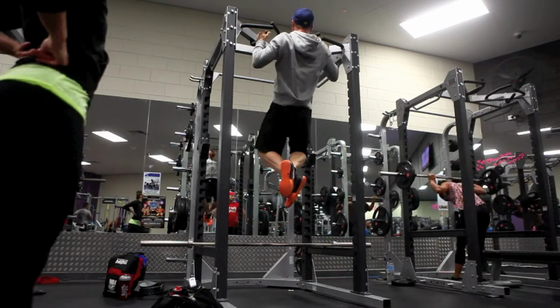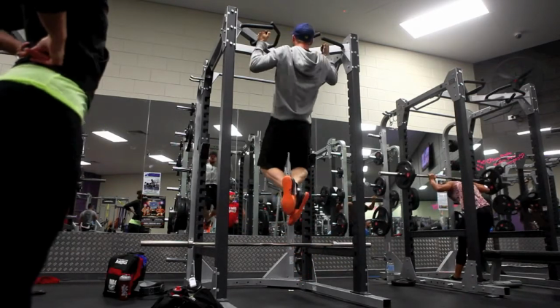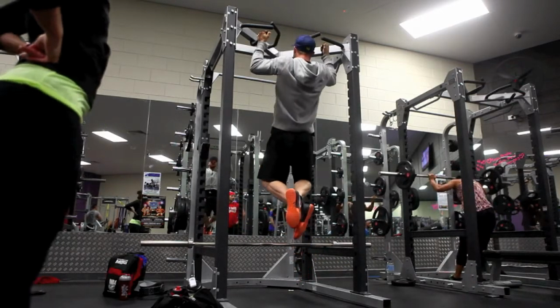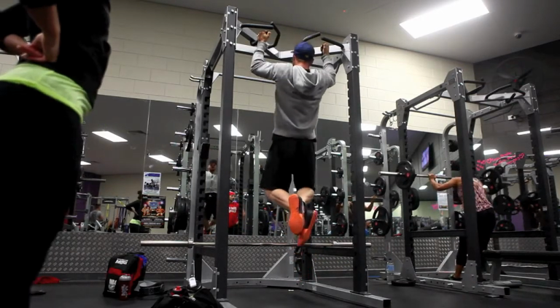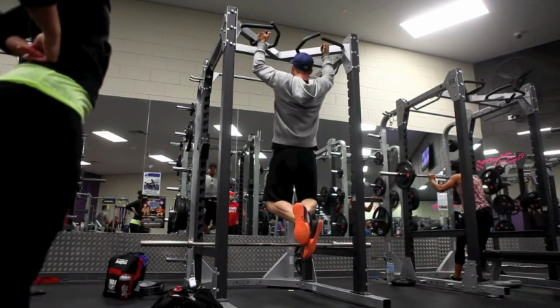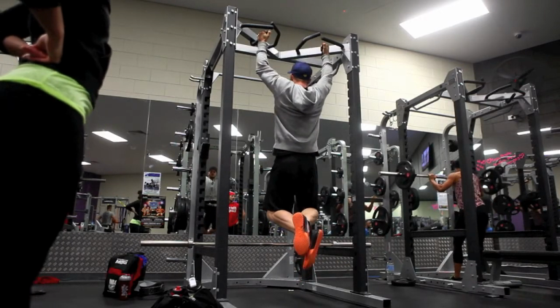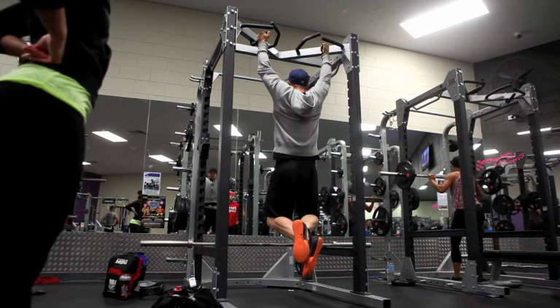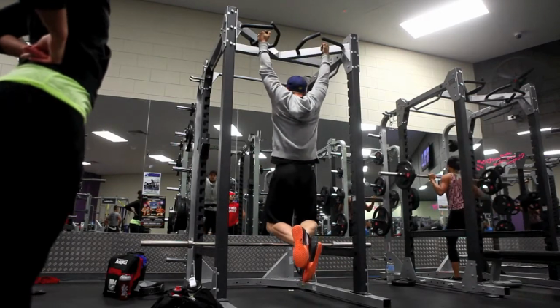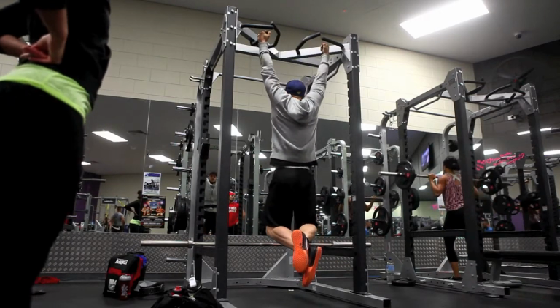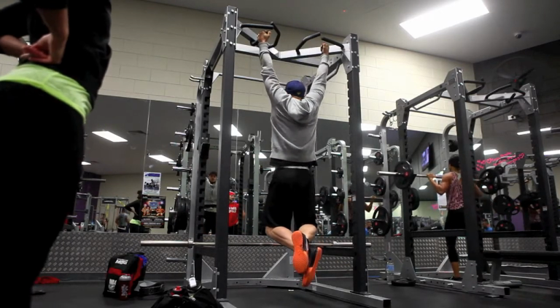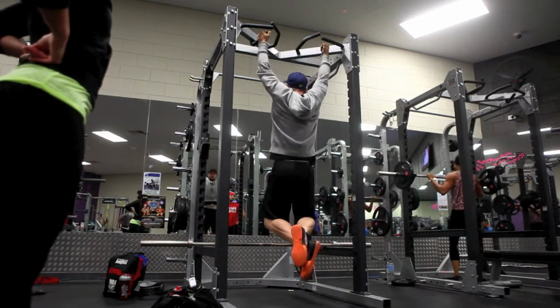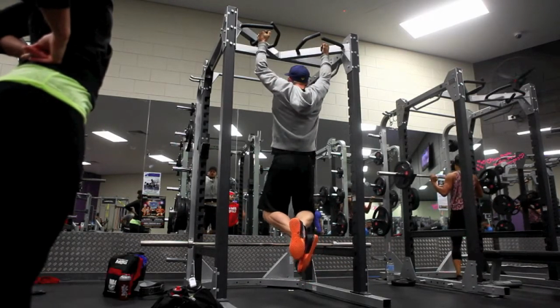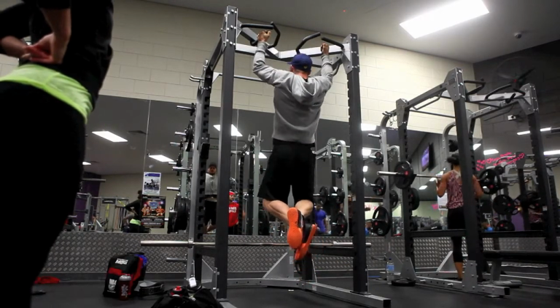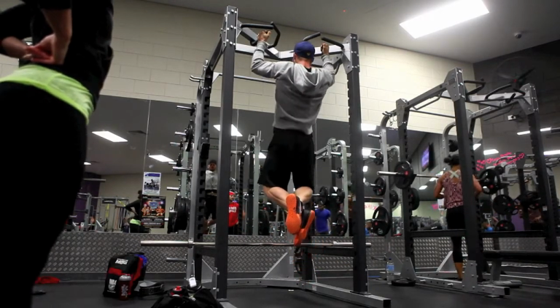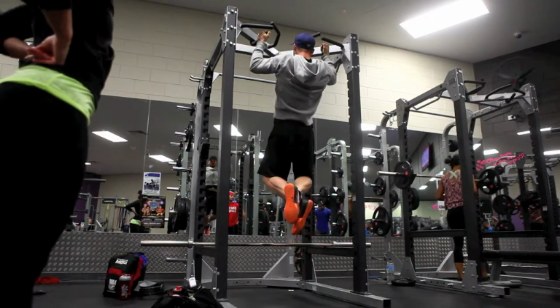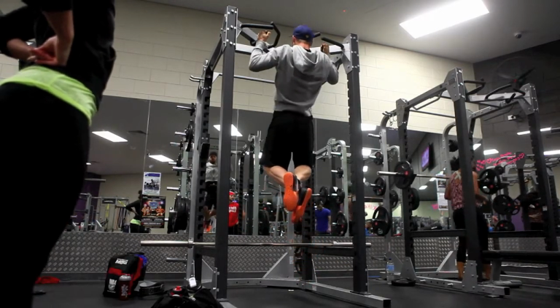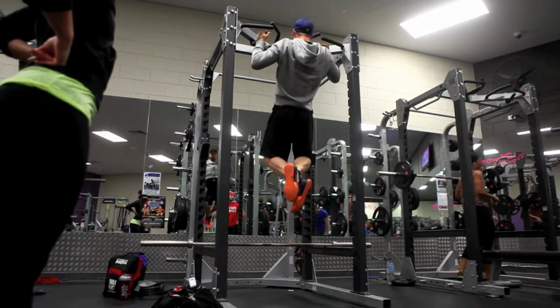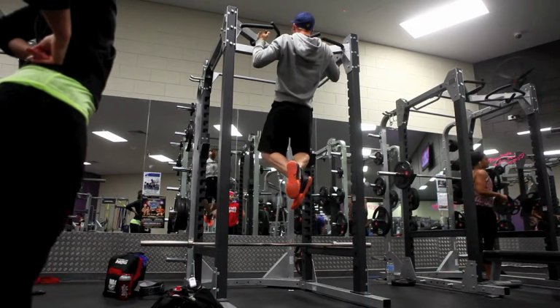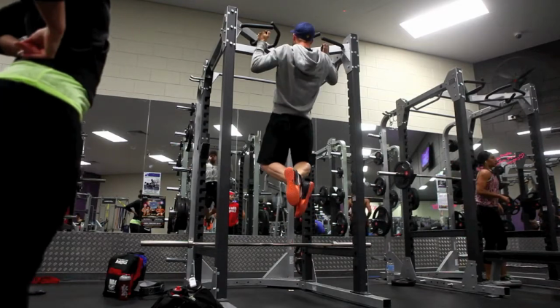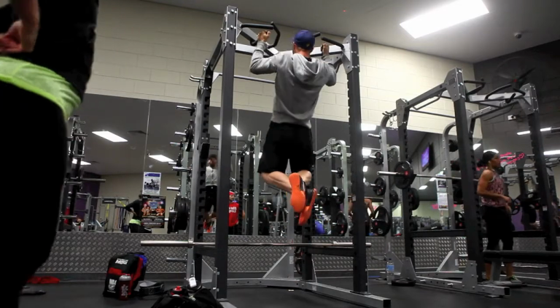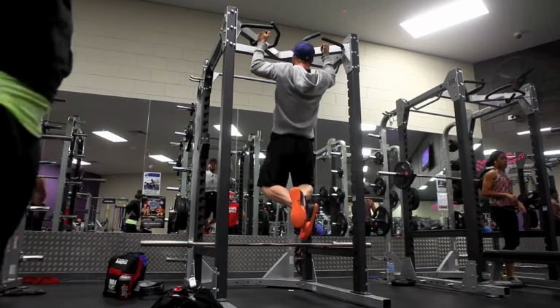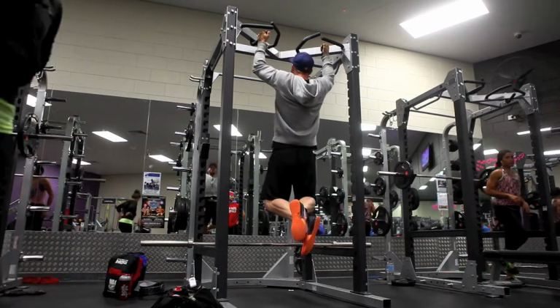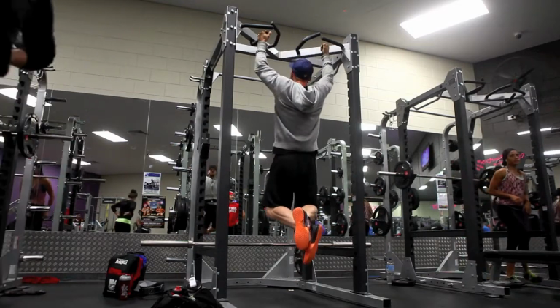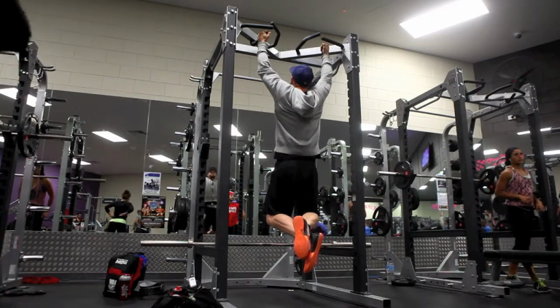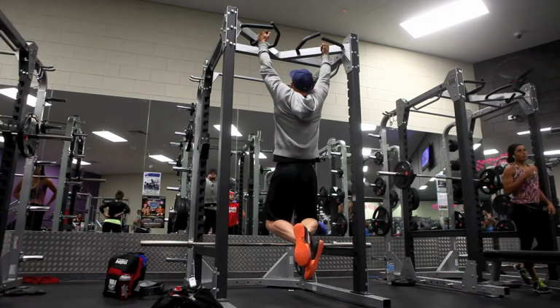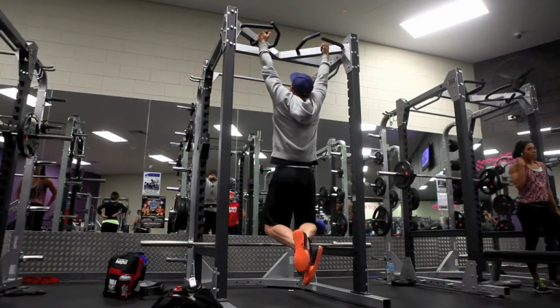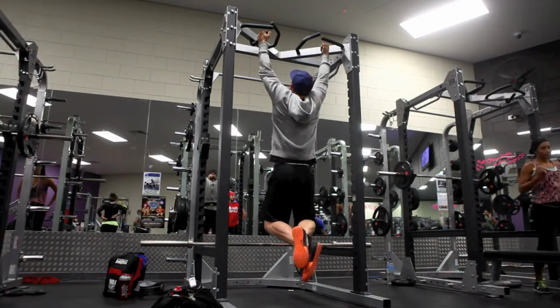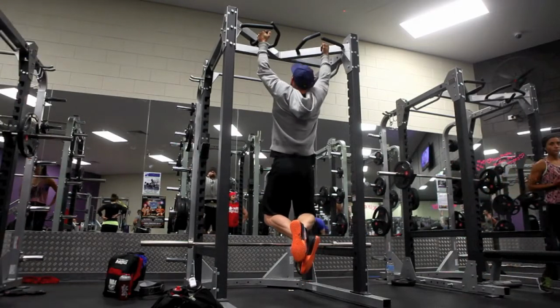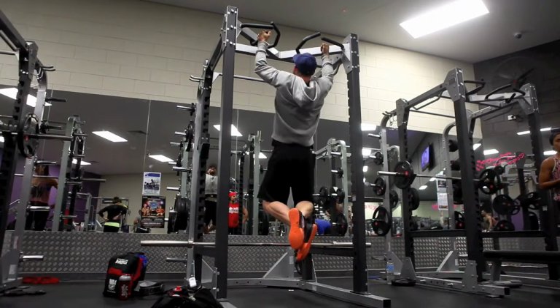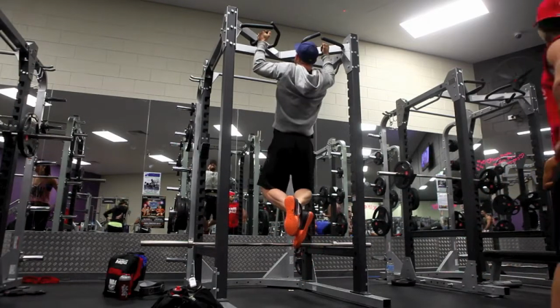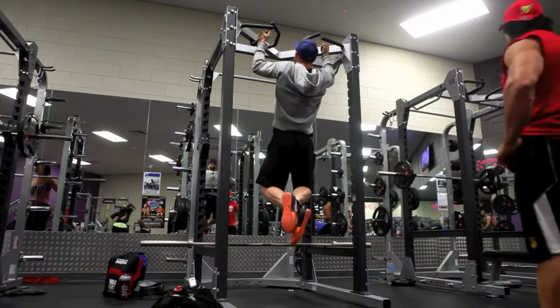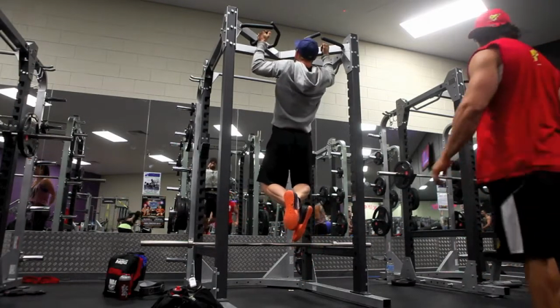She's unfortunately lost quite a fair bit of strength through not being able to train as much and doing her other stuff, but yeah.